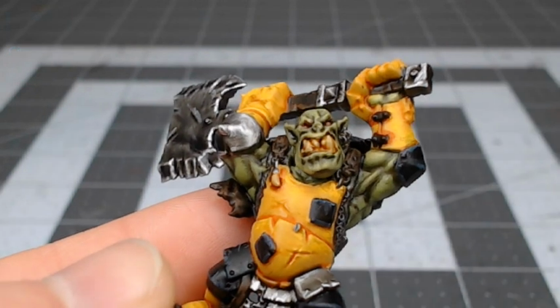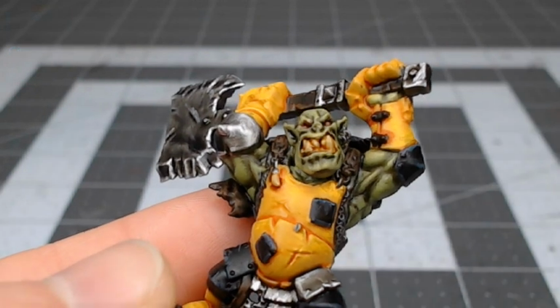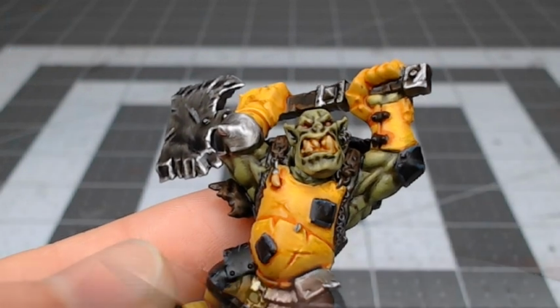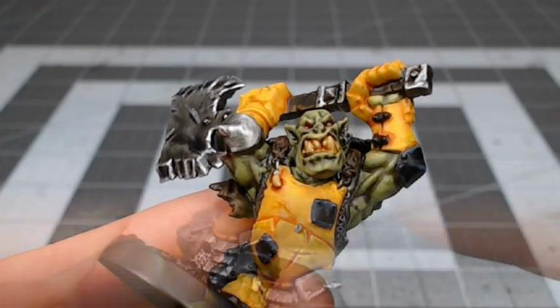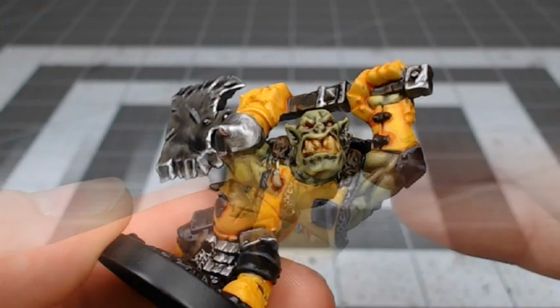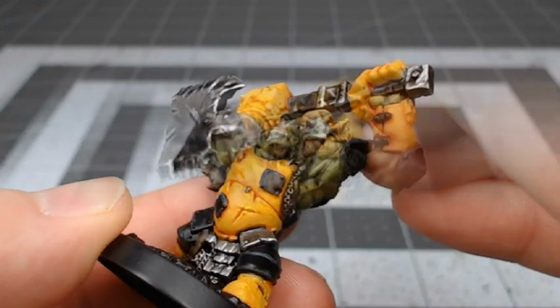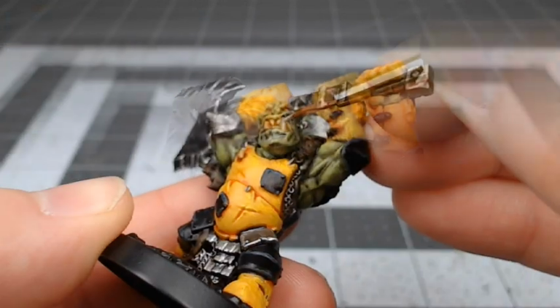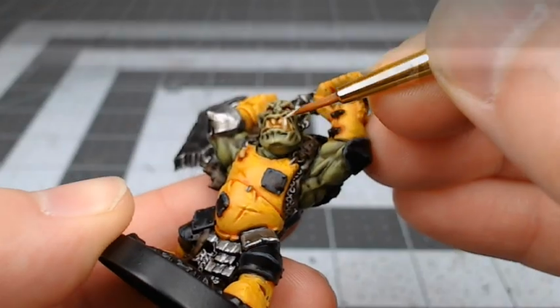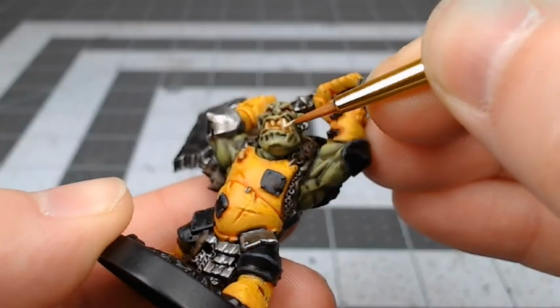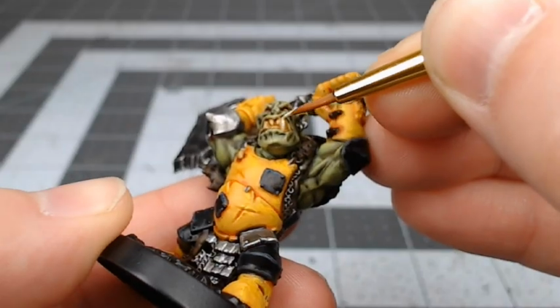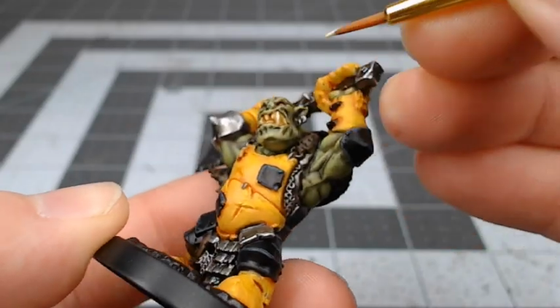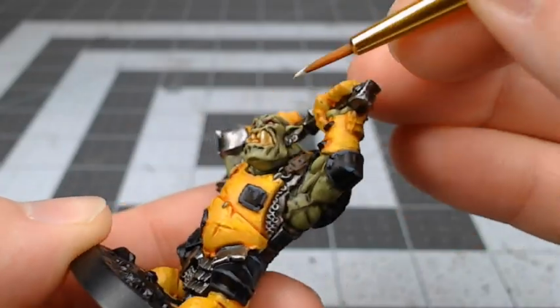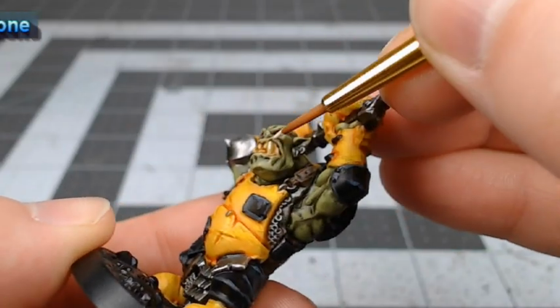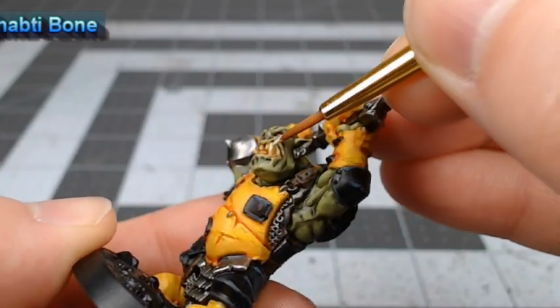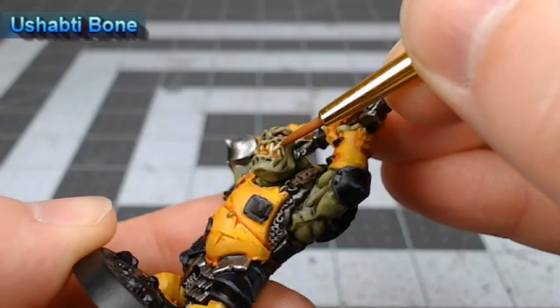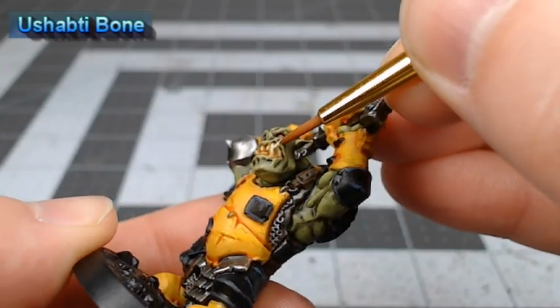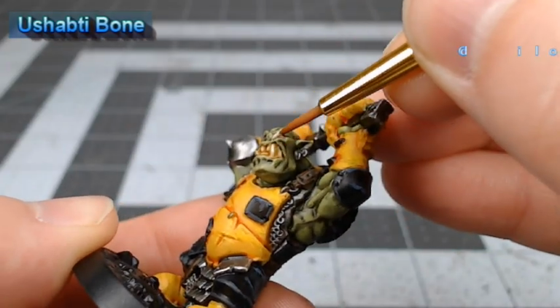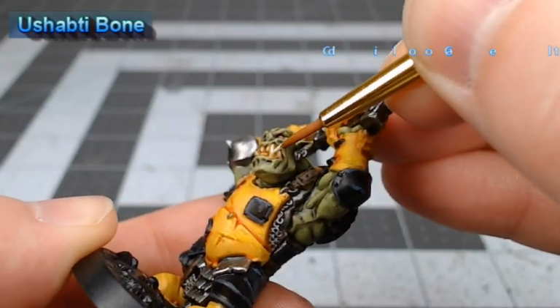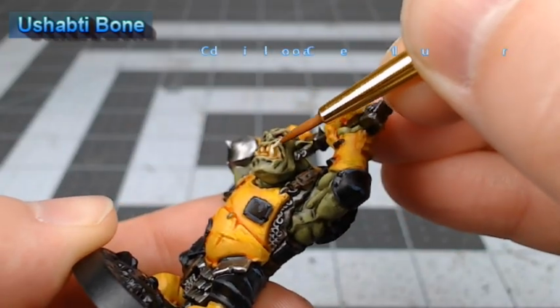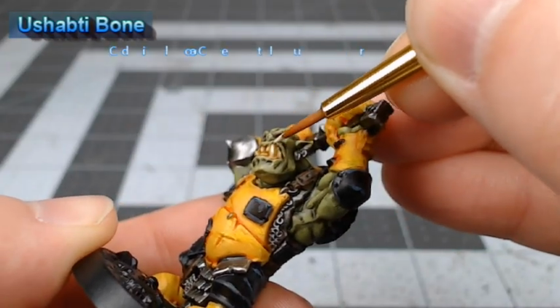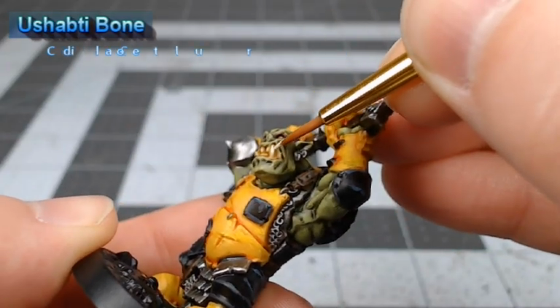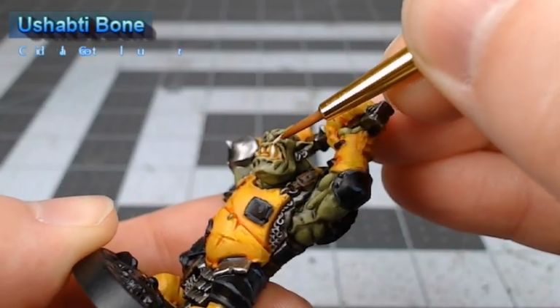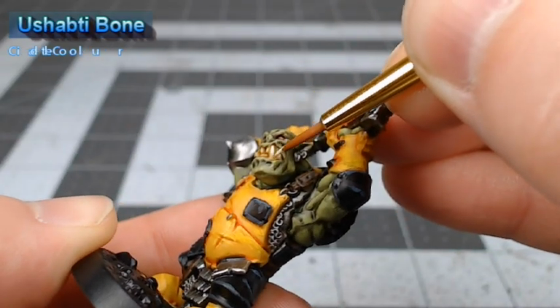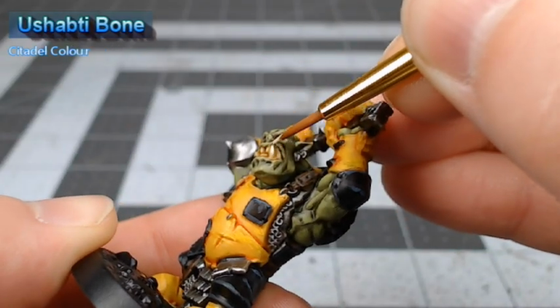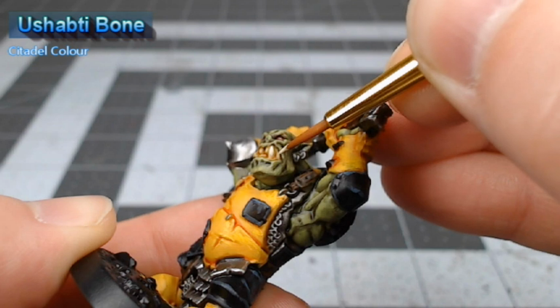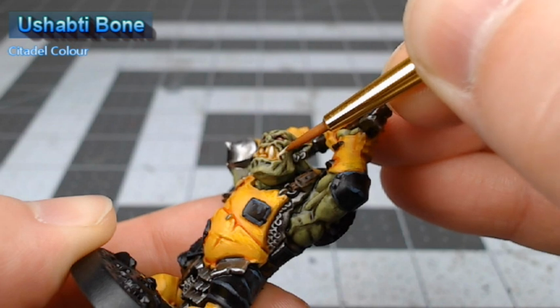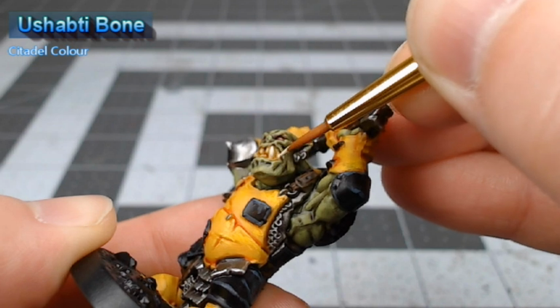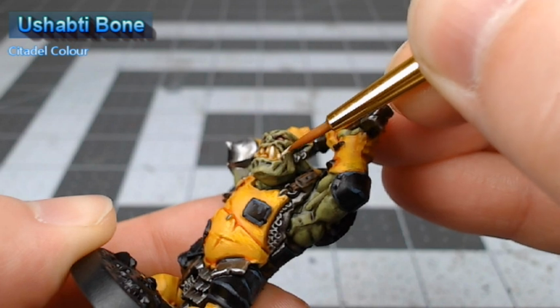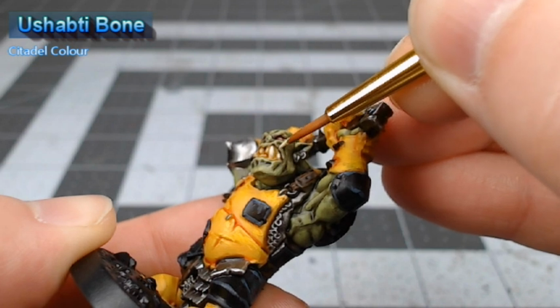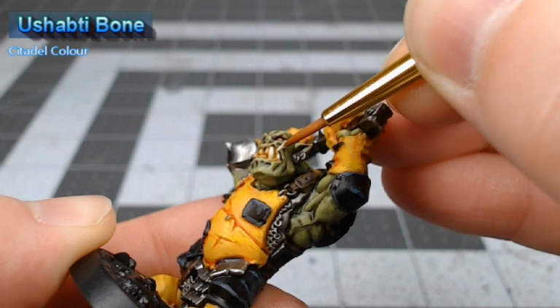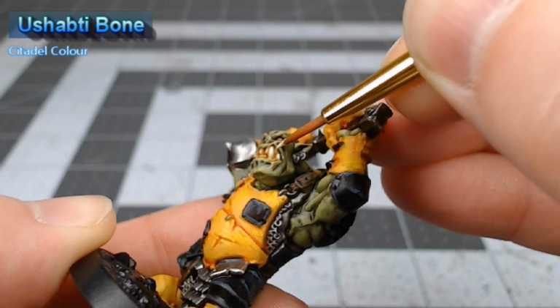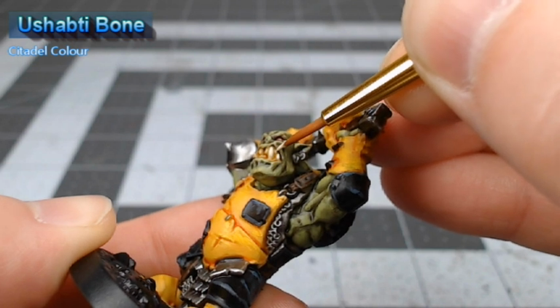Our final step in this project is to take Ushabti Bone and use this to highlight the tips of the teeth.